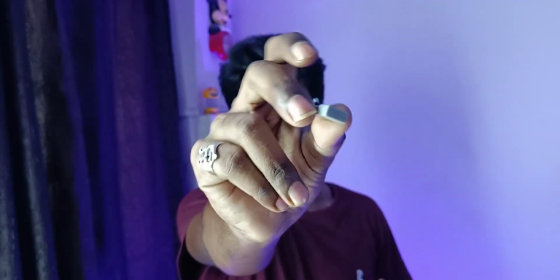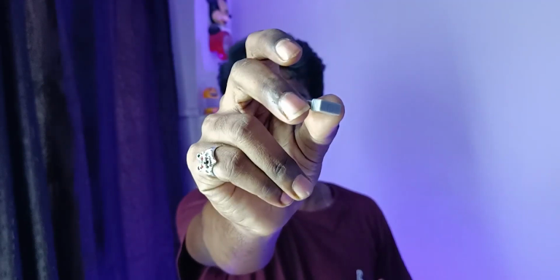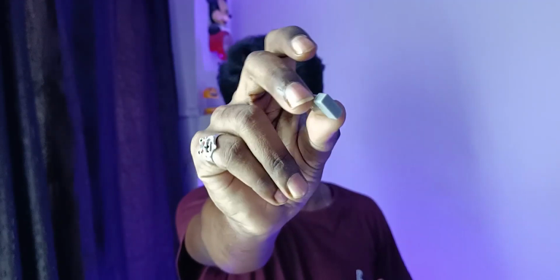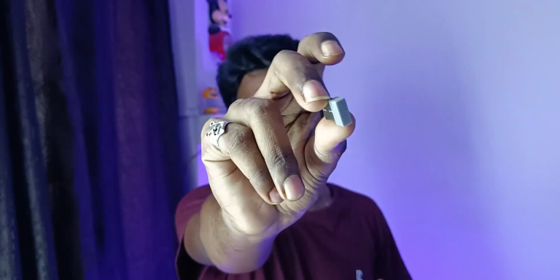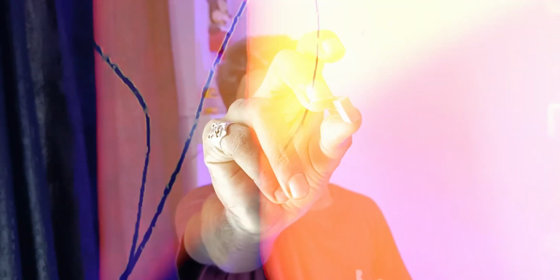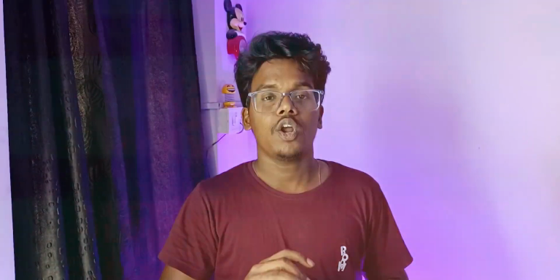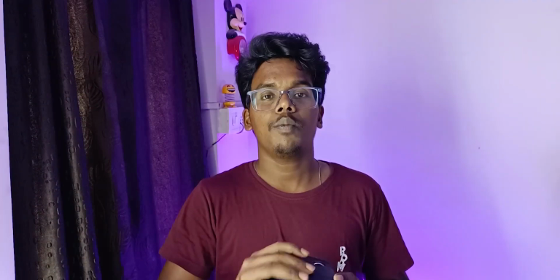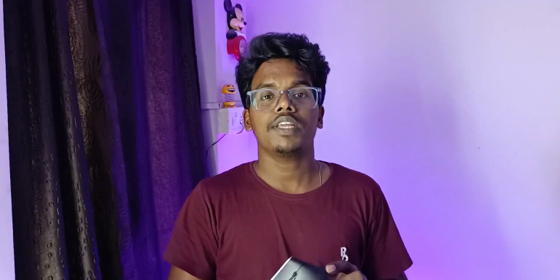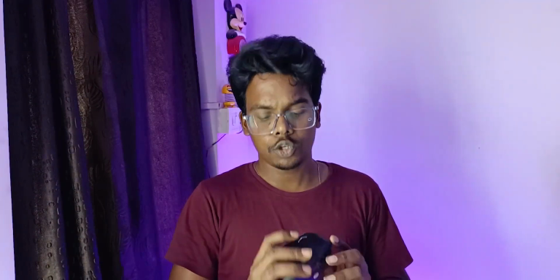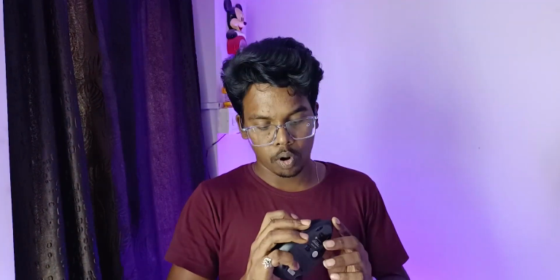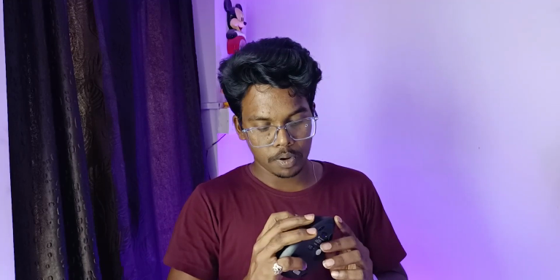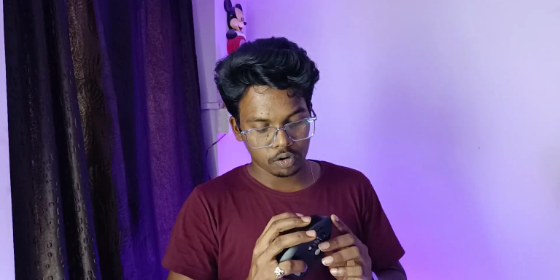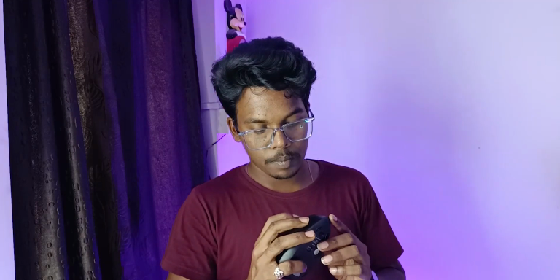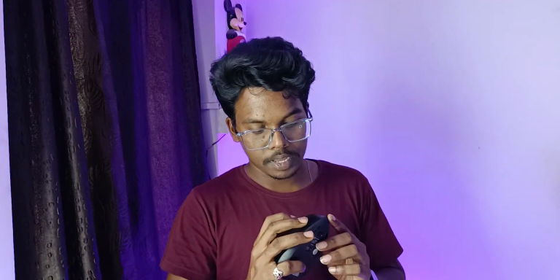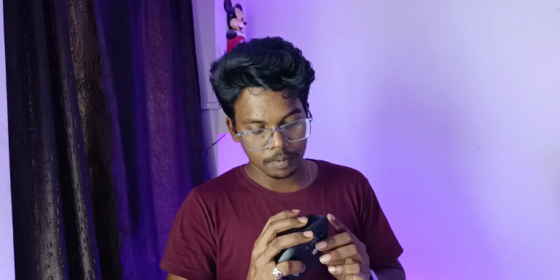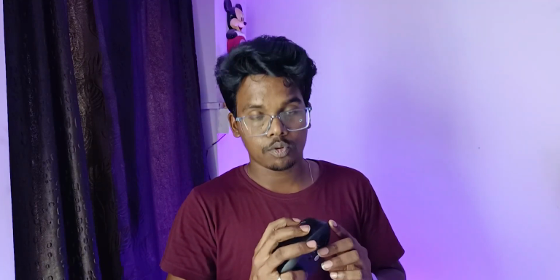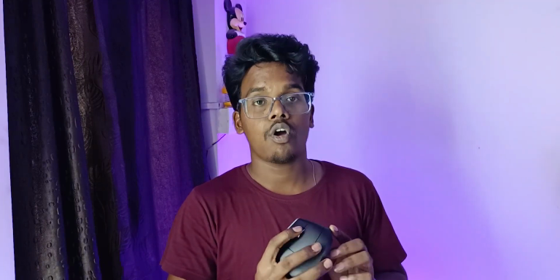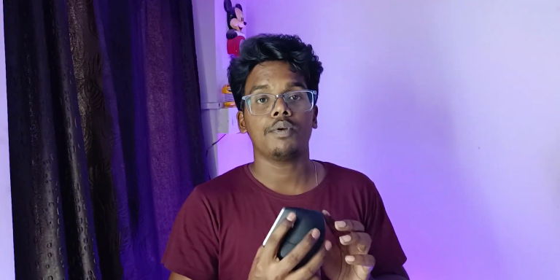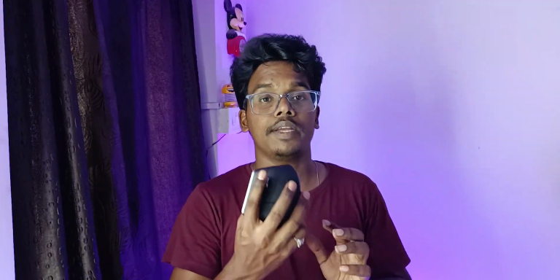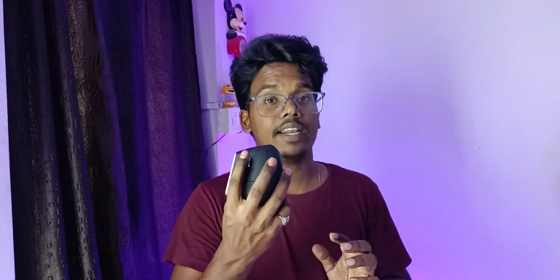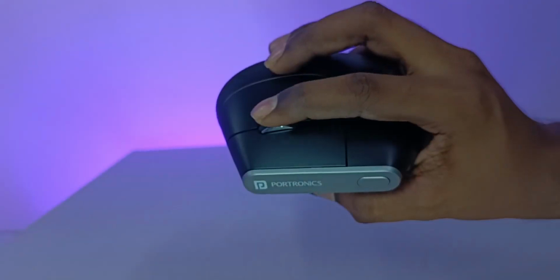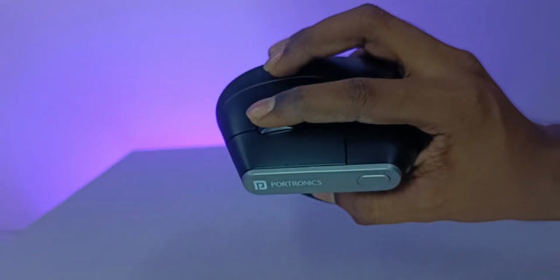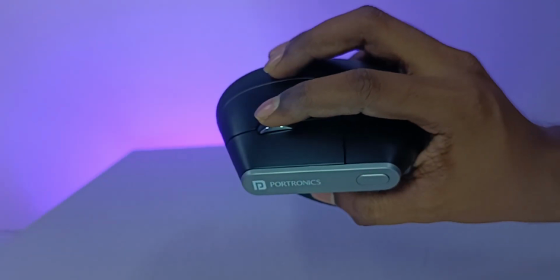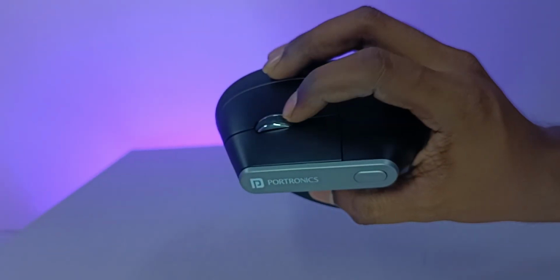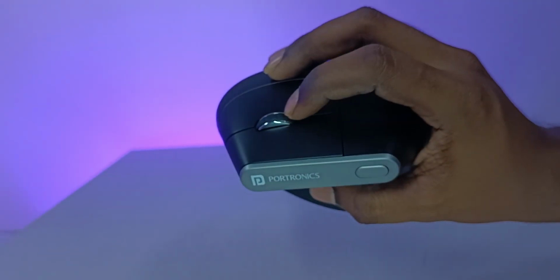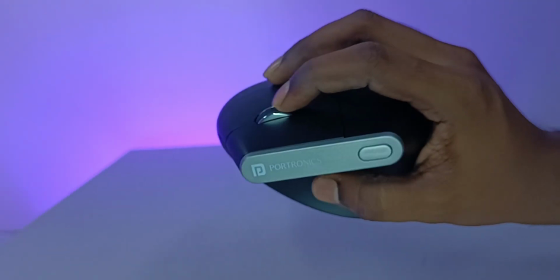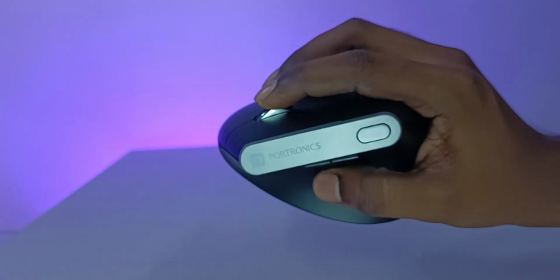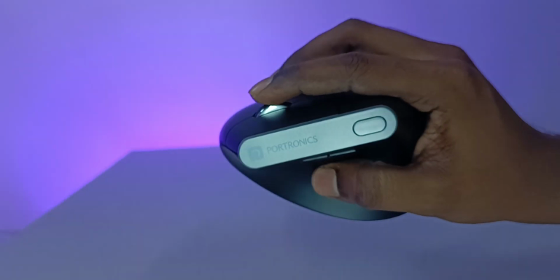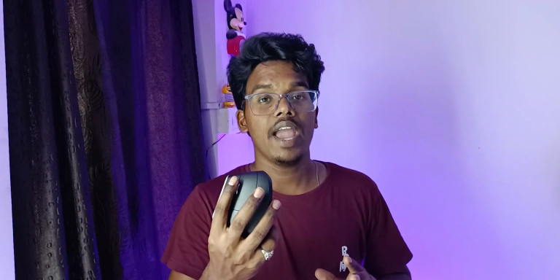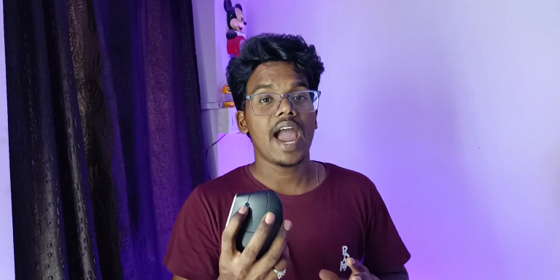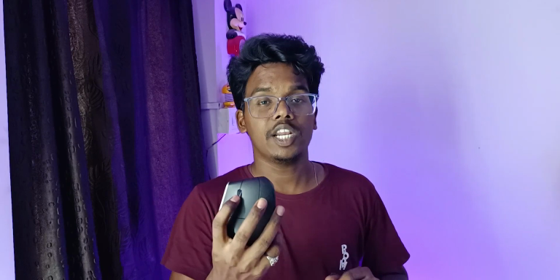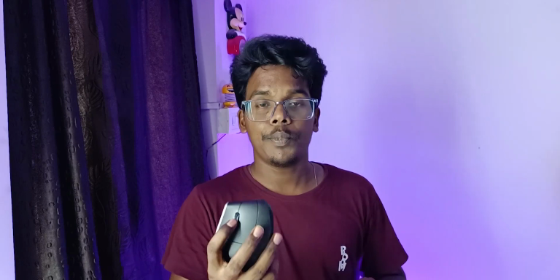As you can see, it also has a scroll wheel, and there is a rubber finish on the top which helps with hand gripping.